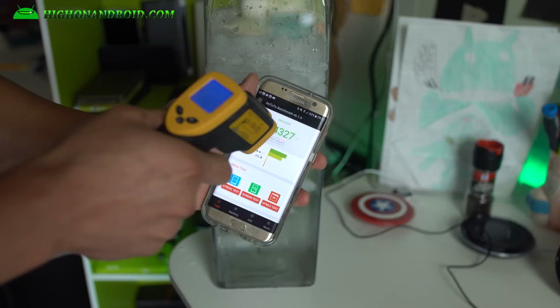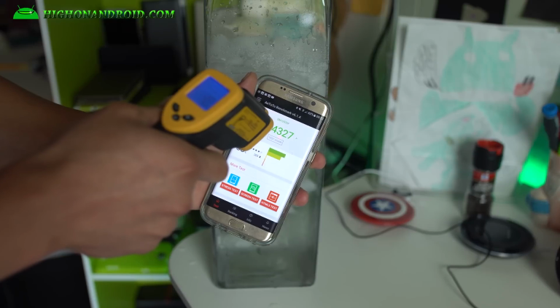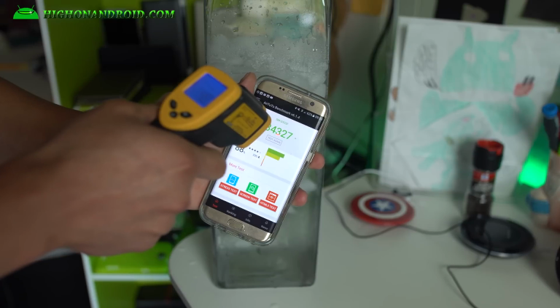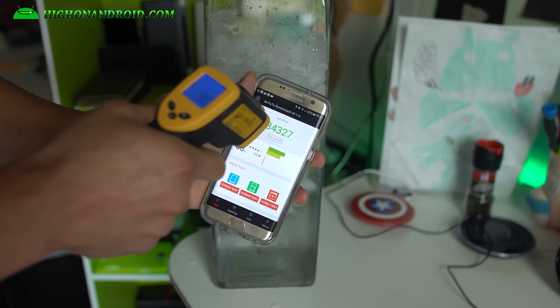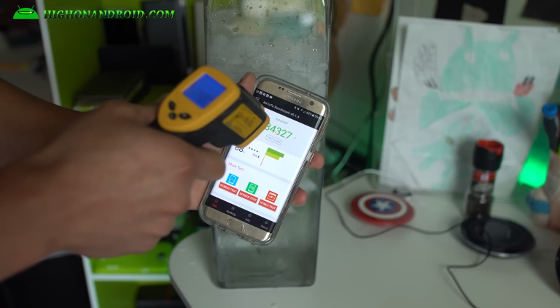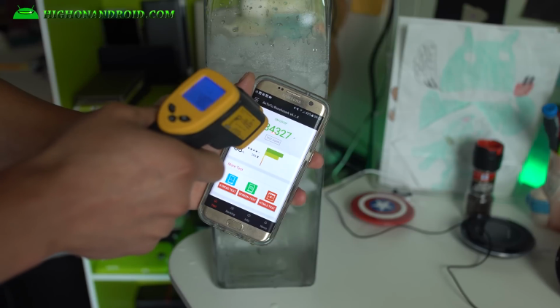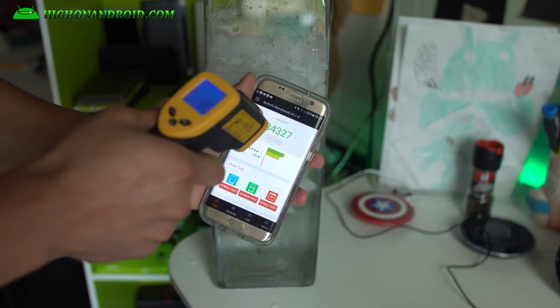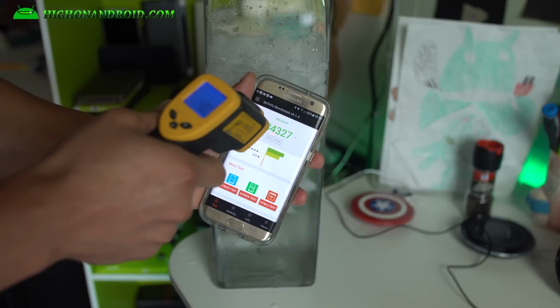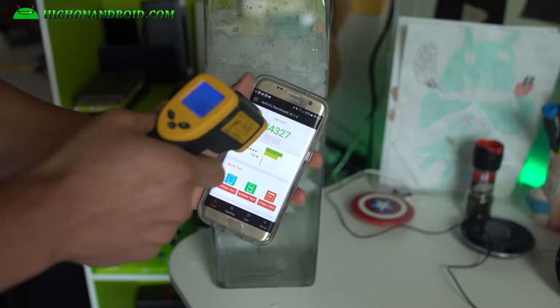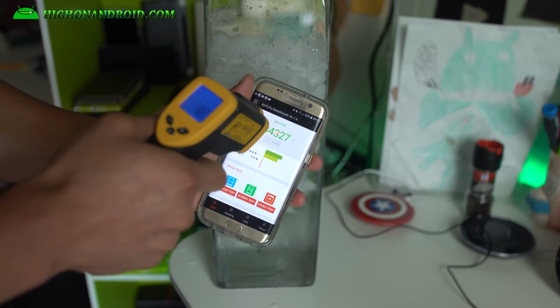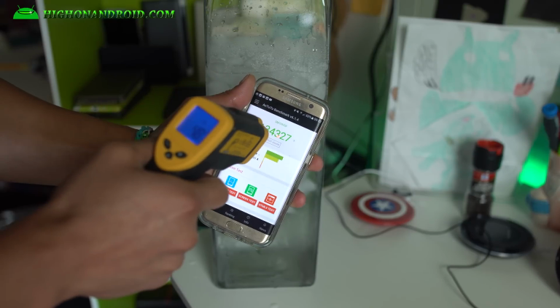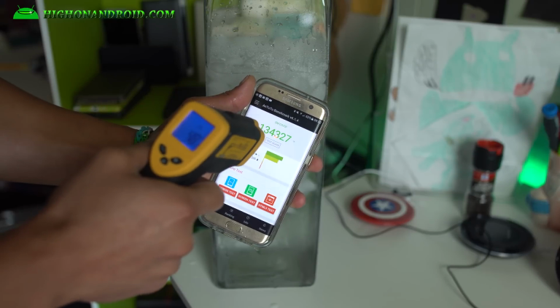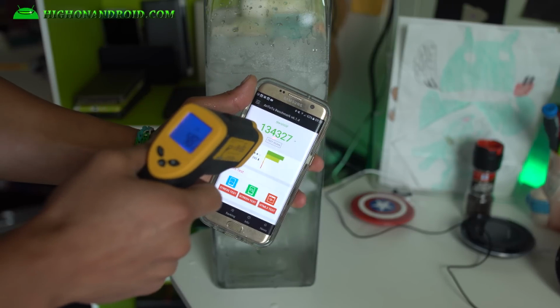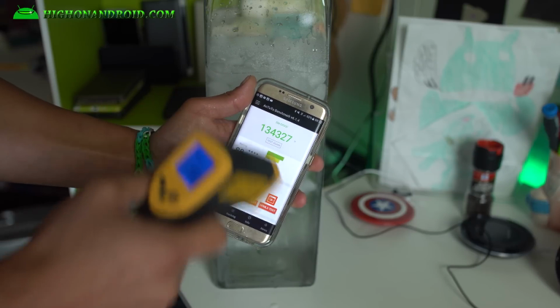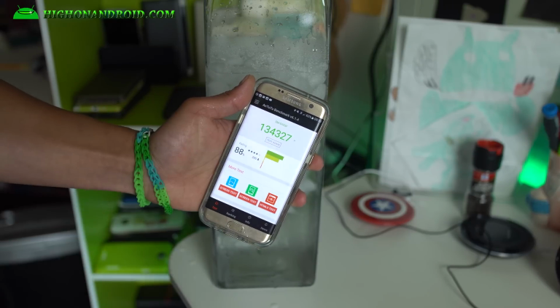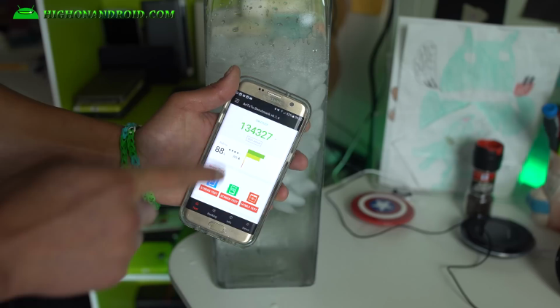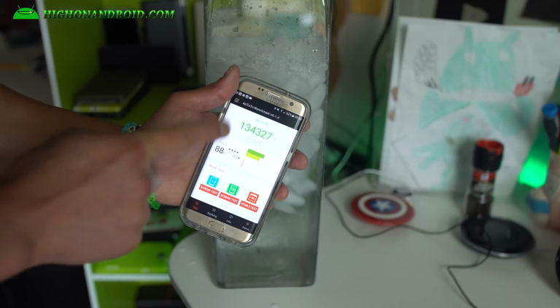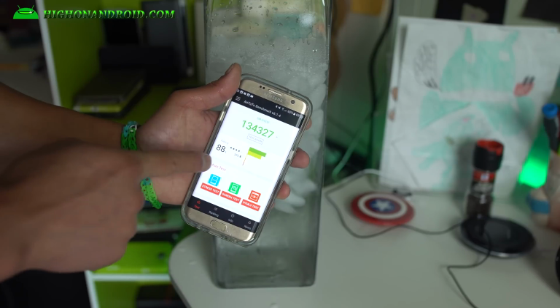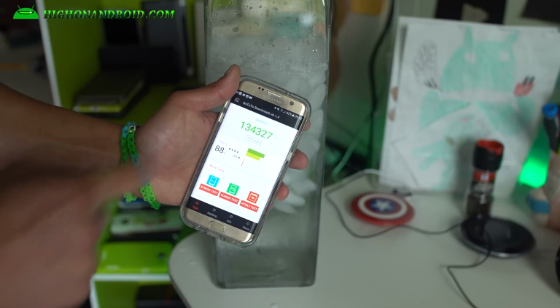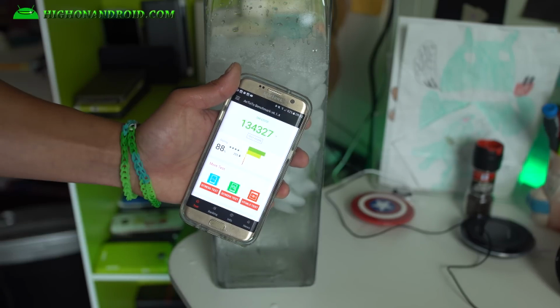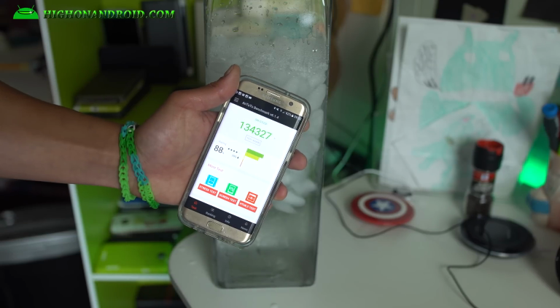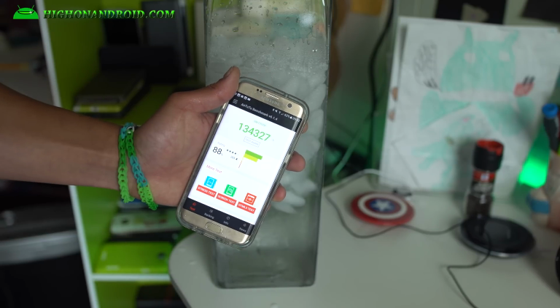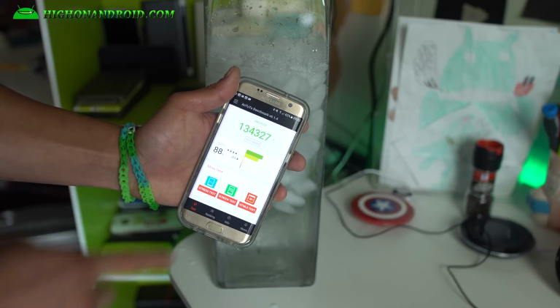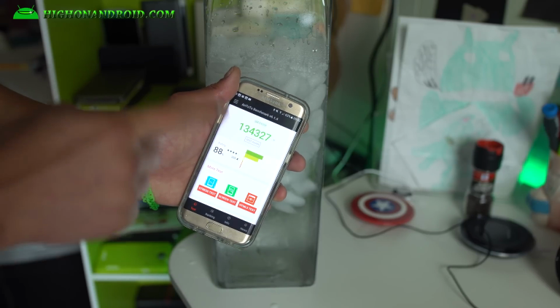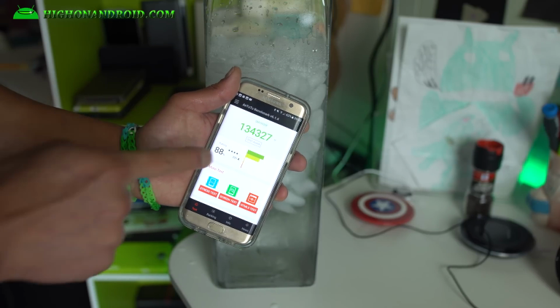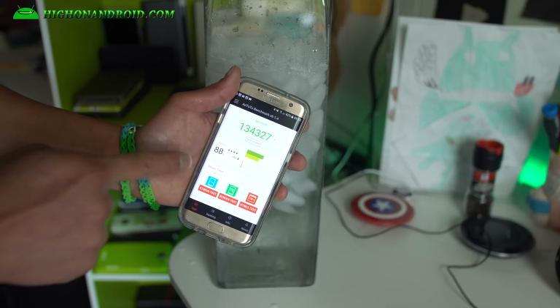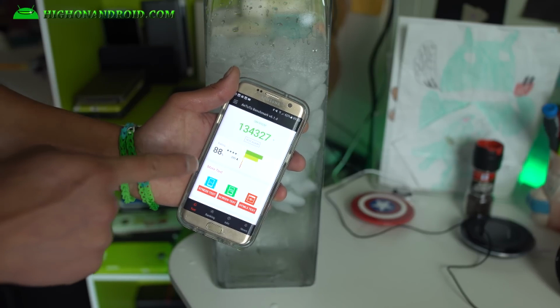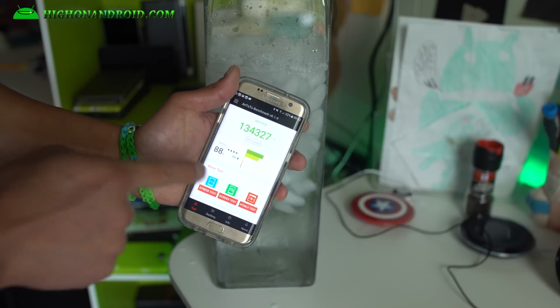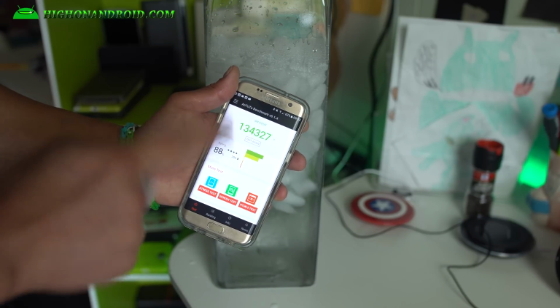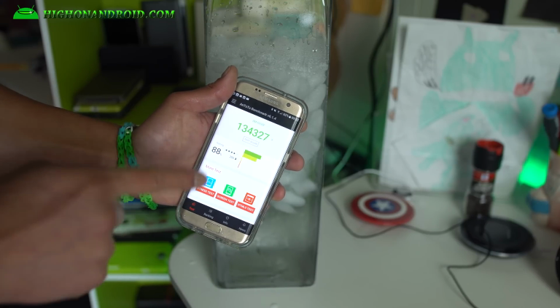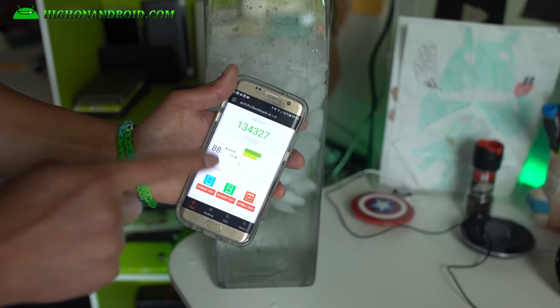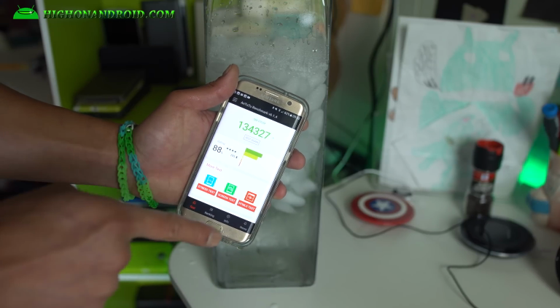Temperature is reading 48 degrees Fahrenheit. Now this is Exynos. Let's go ahead and test it out with the Qualcomm A20.